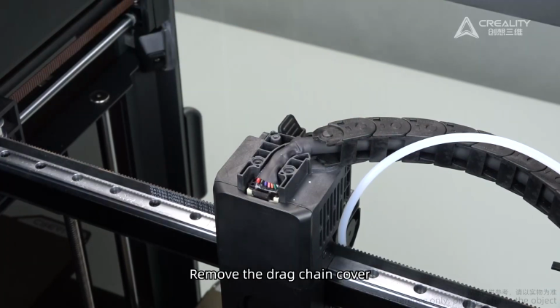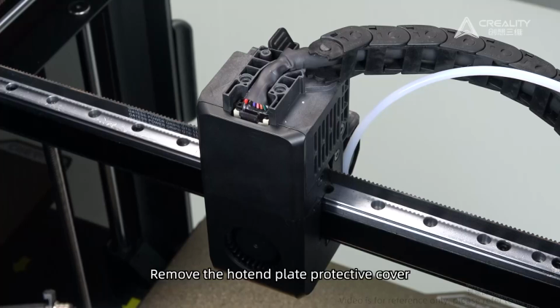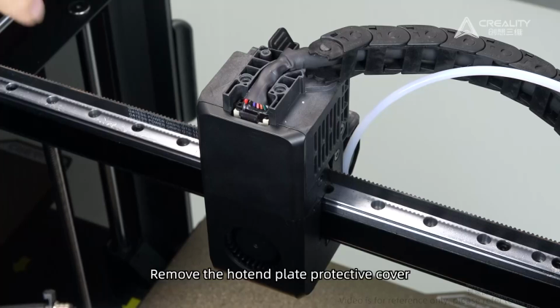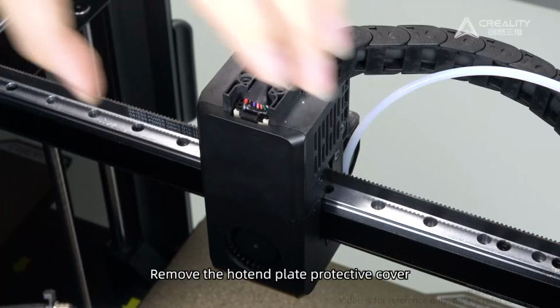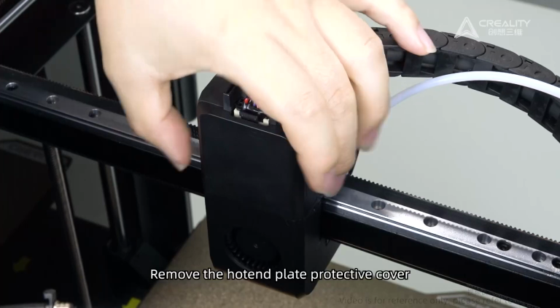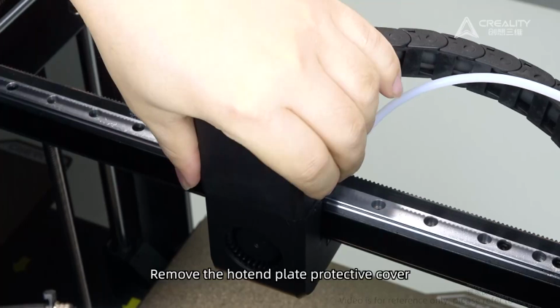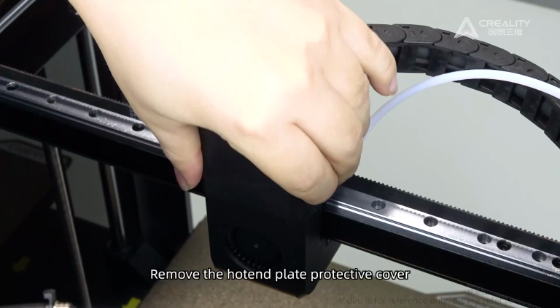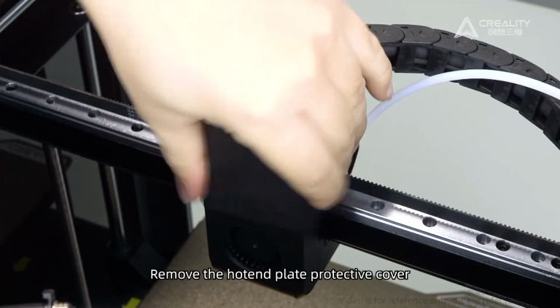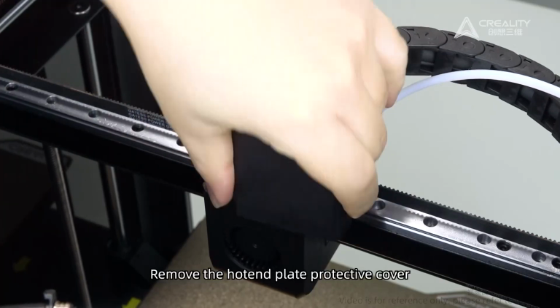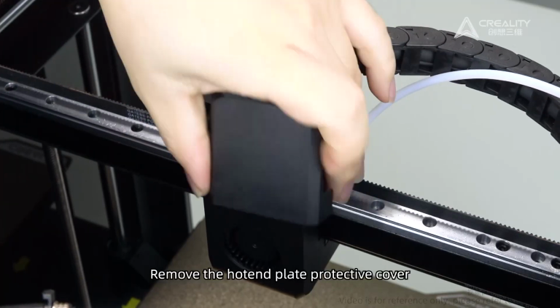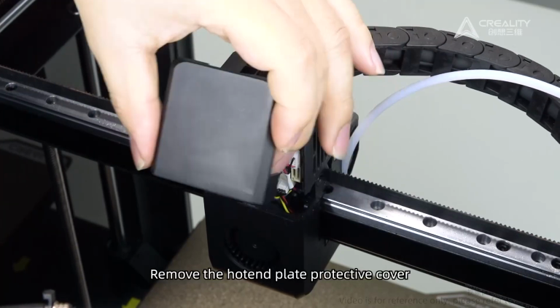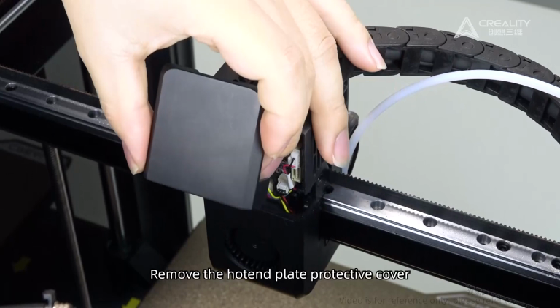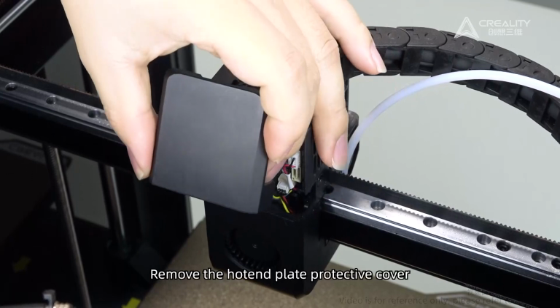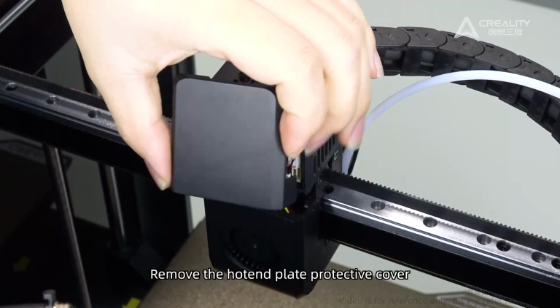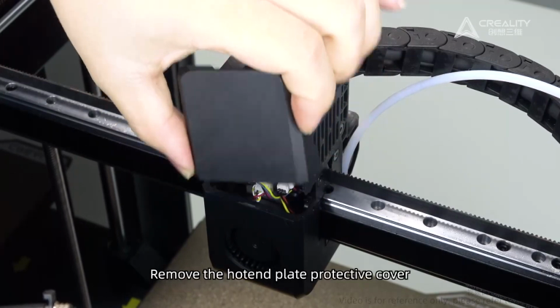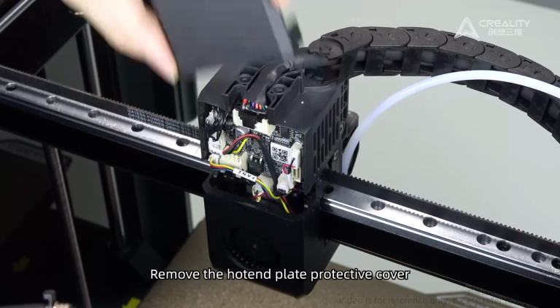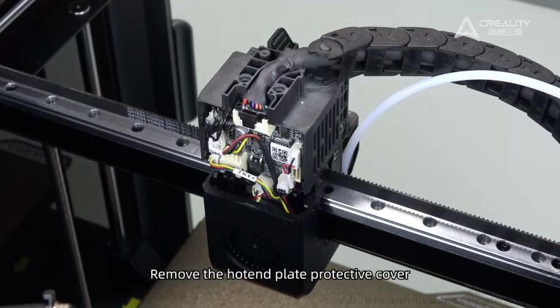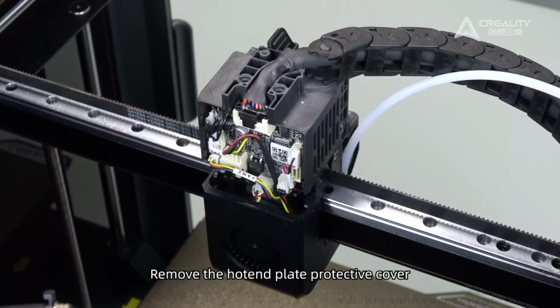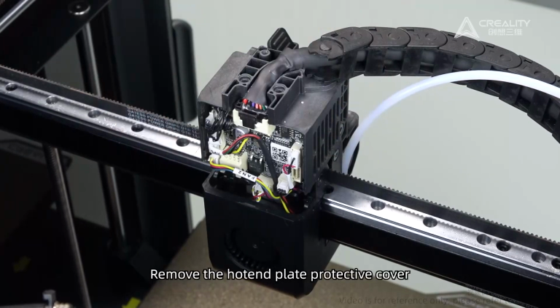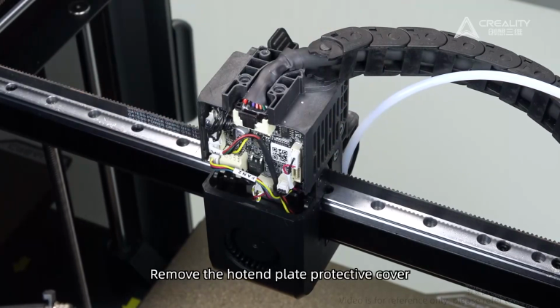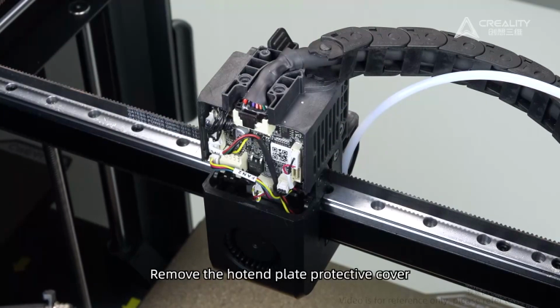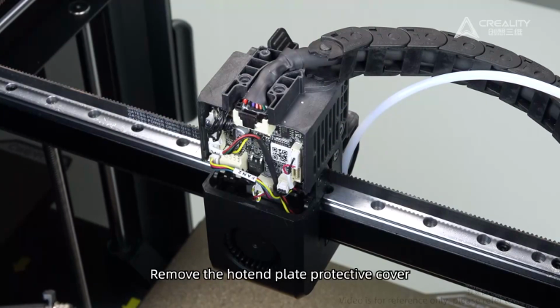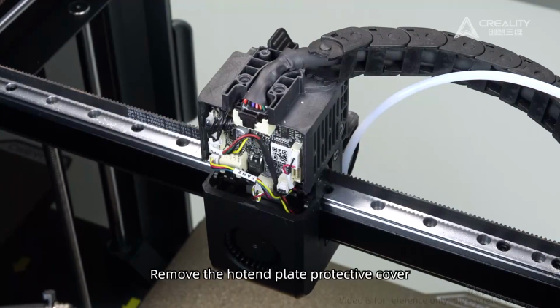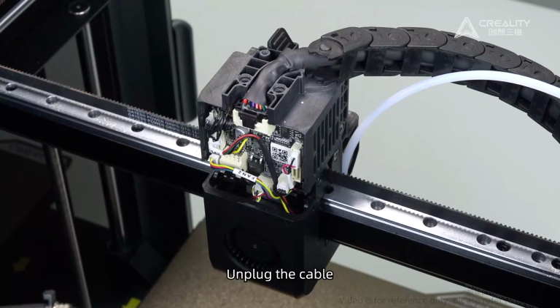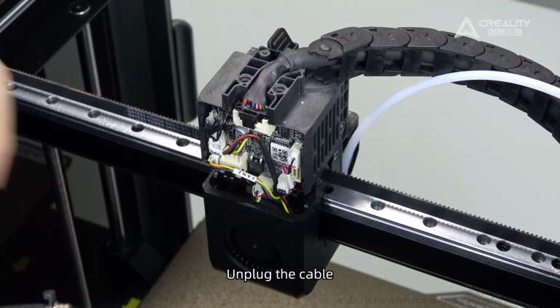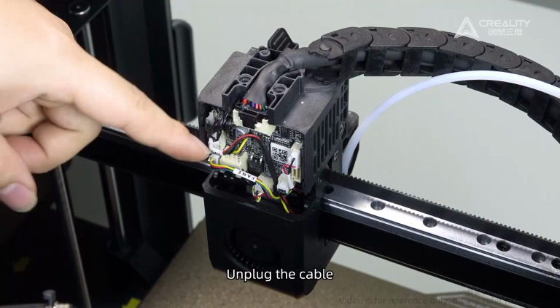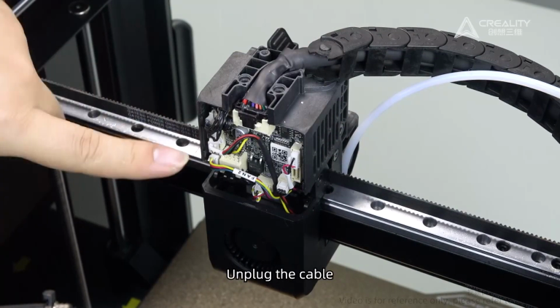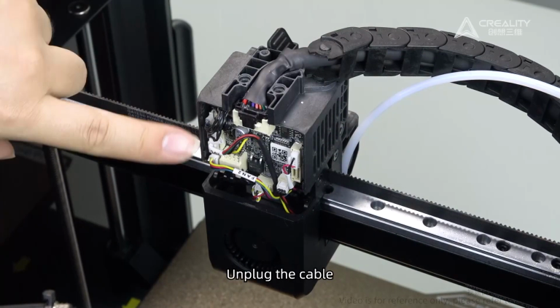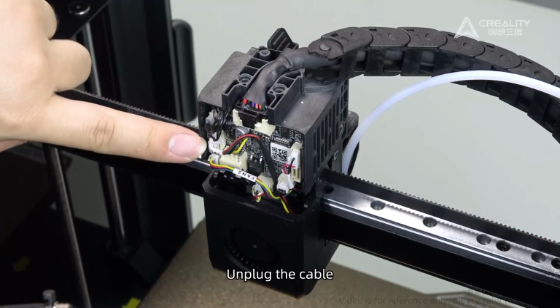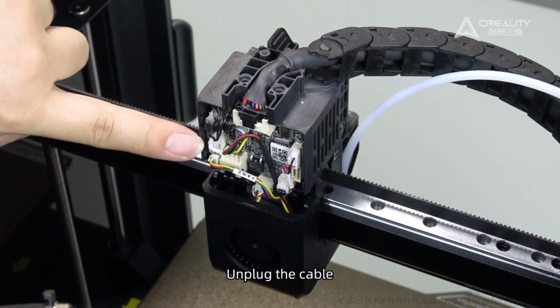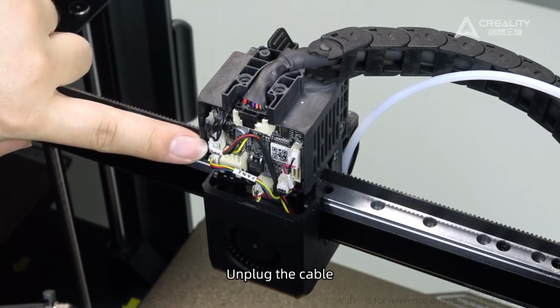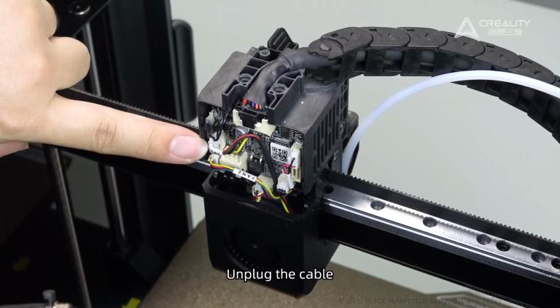Remove the hotend plate protective cover. Unplug the cable.